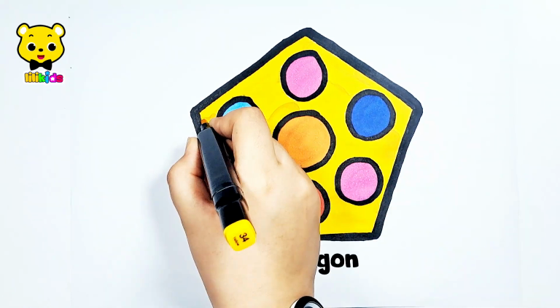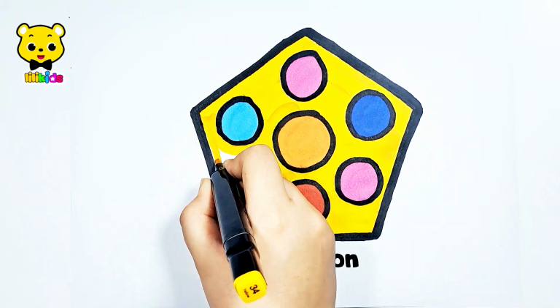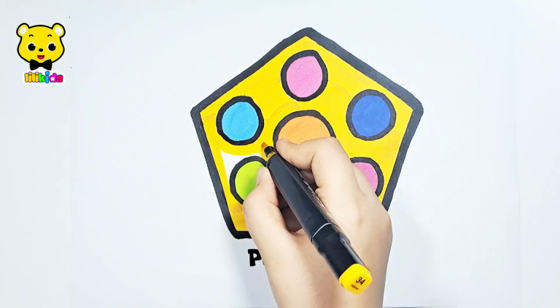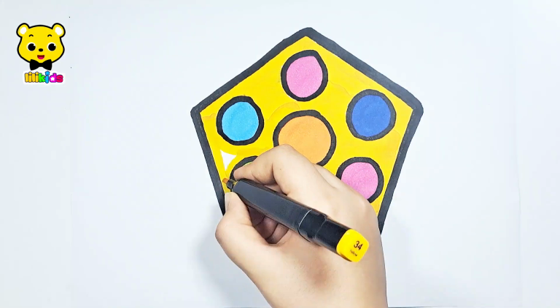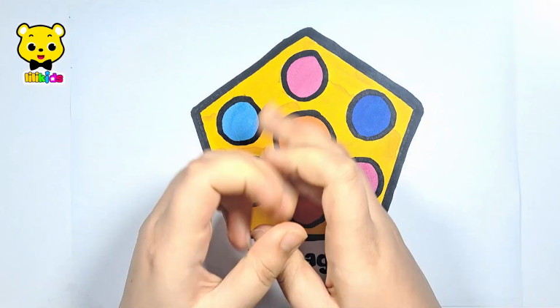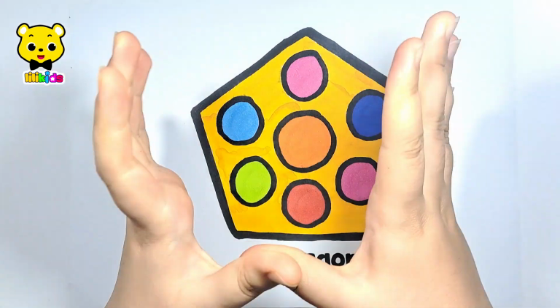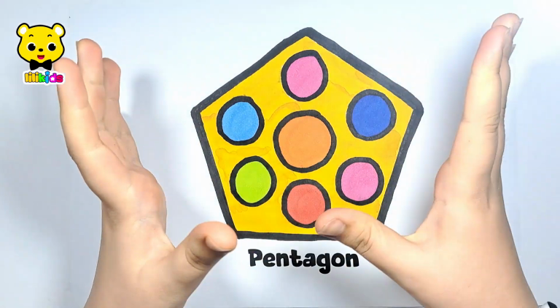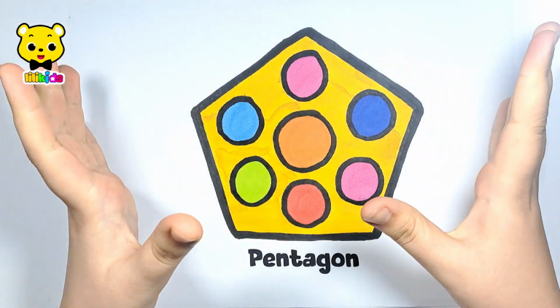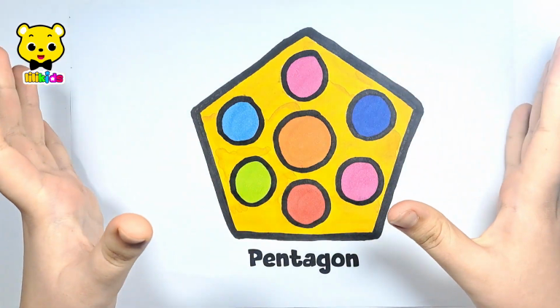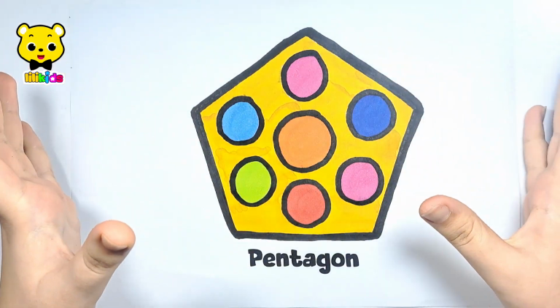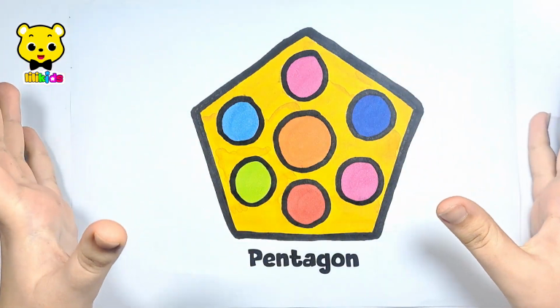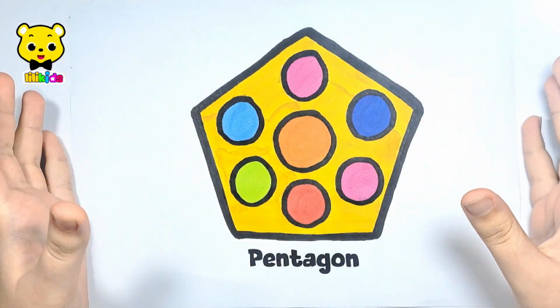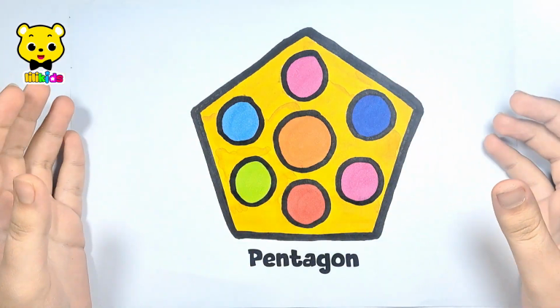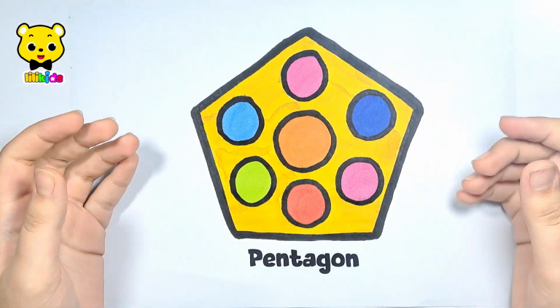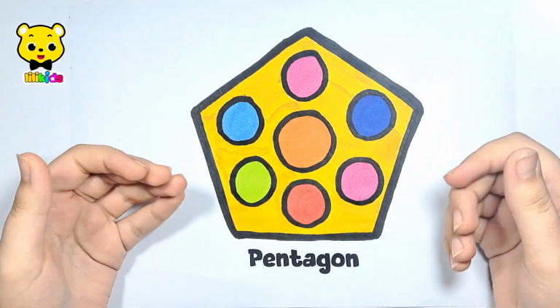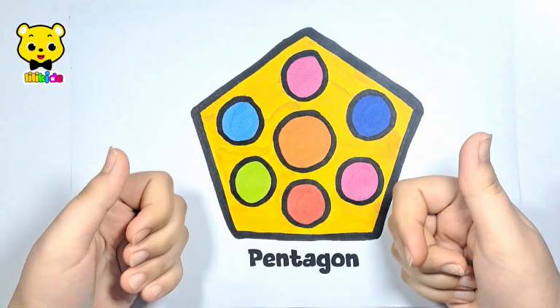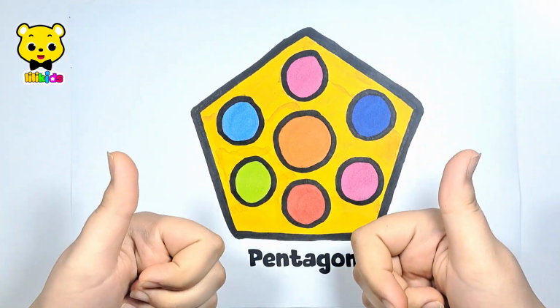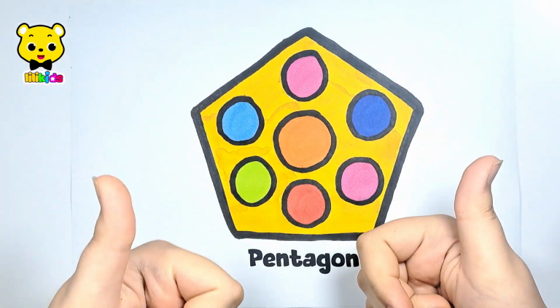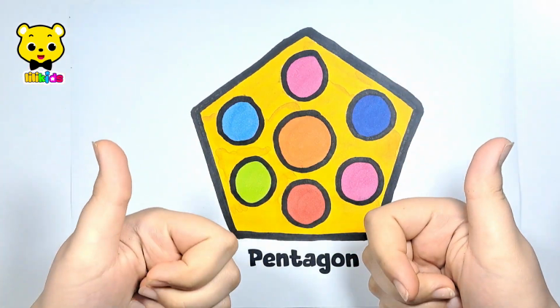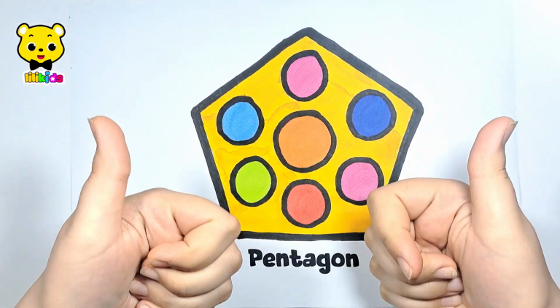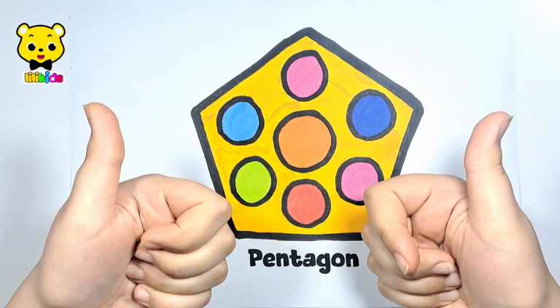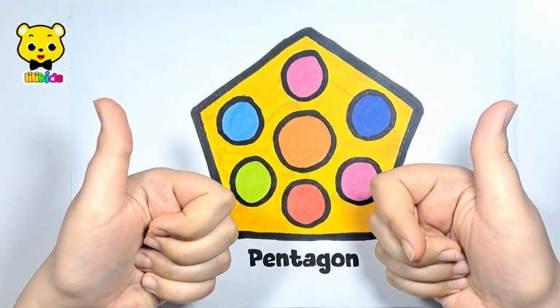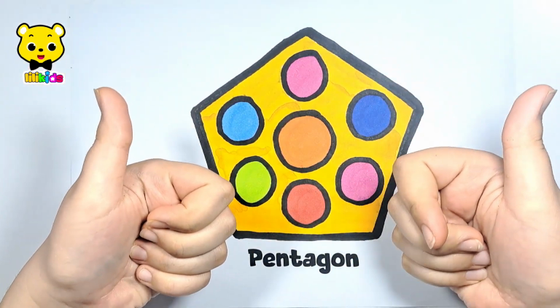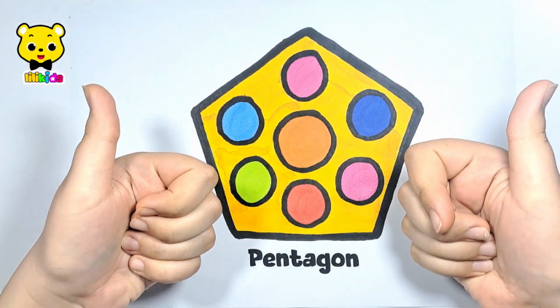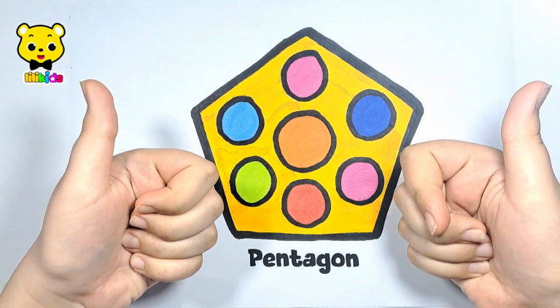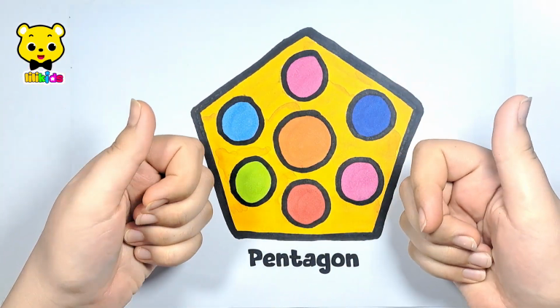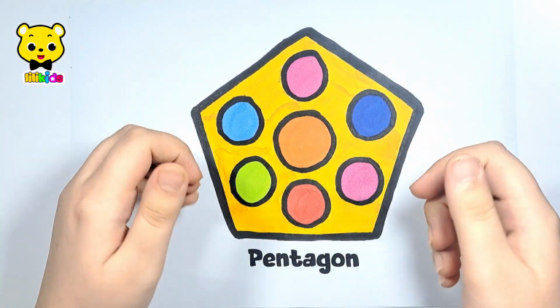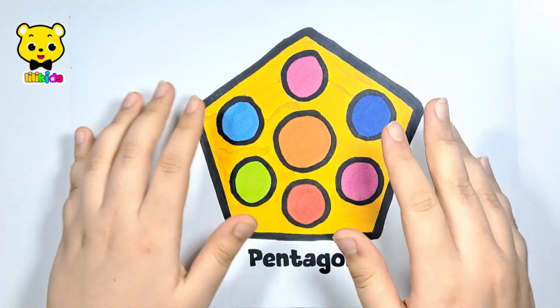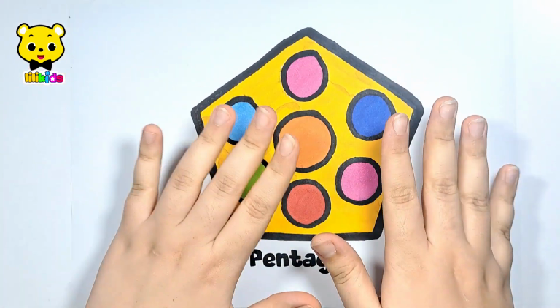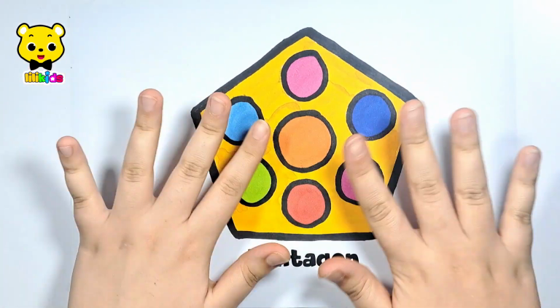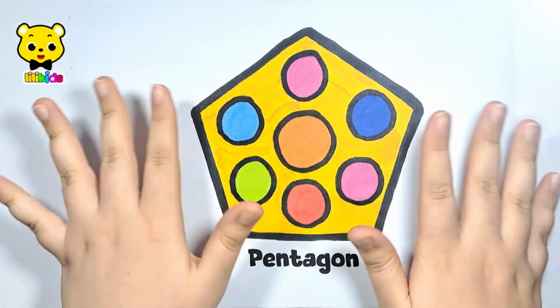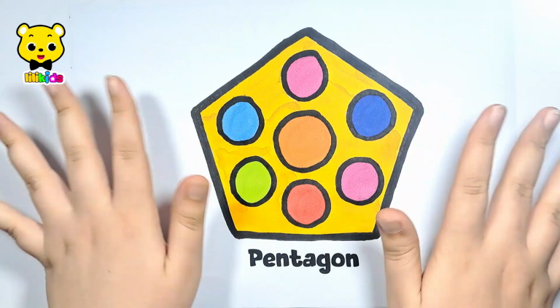Wow! Such a beautiful pentagon! Please like the video and subscribe. Bye Bye!